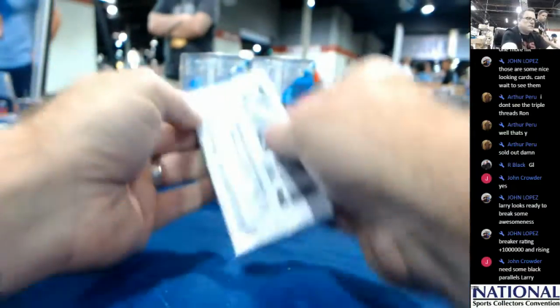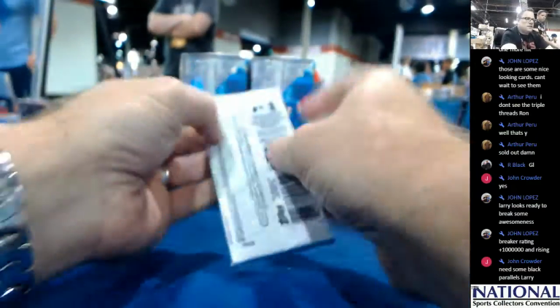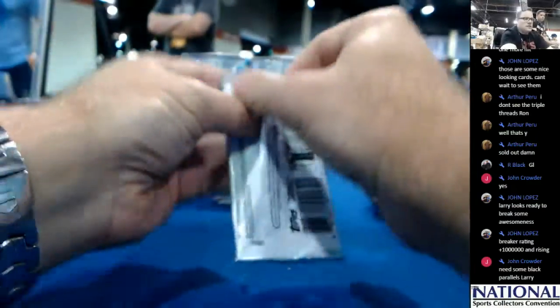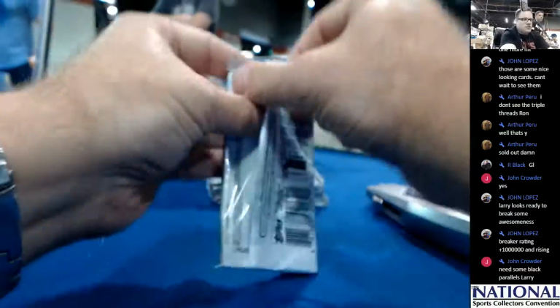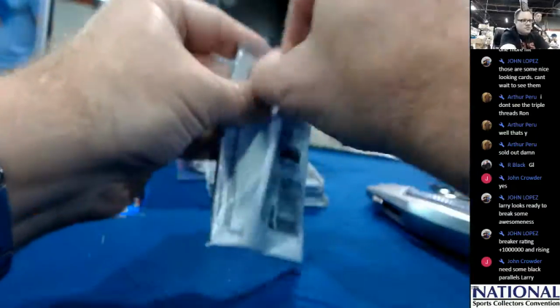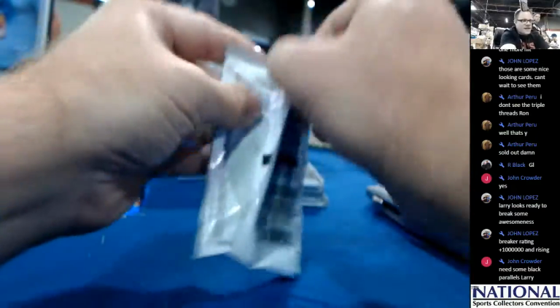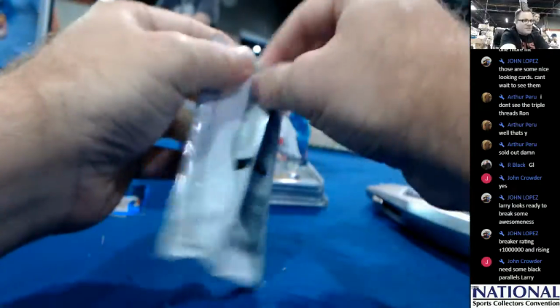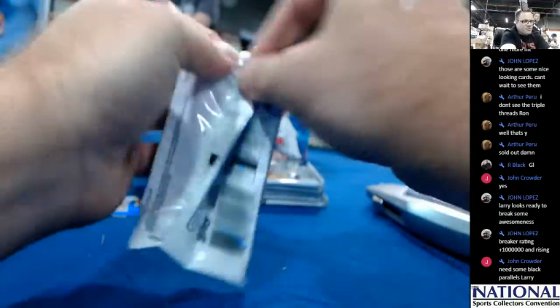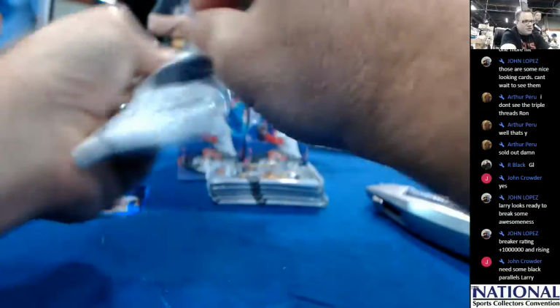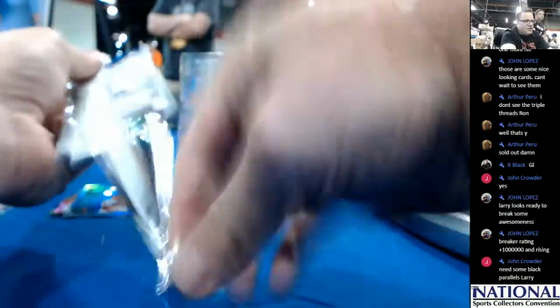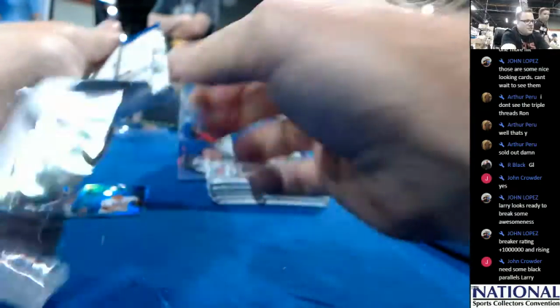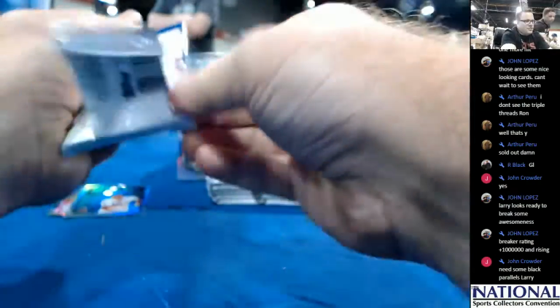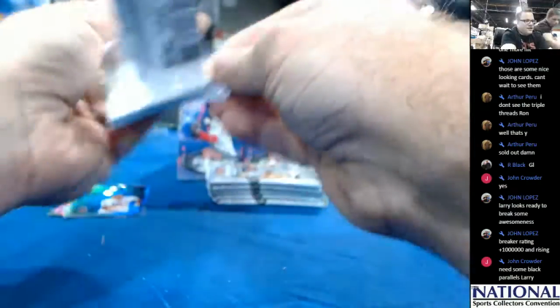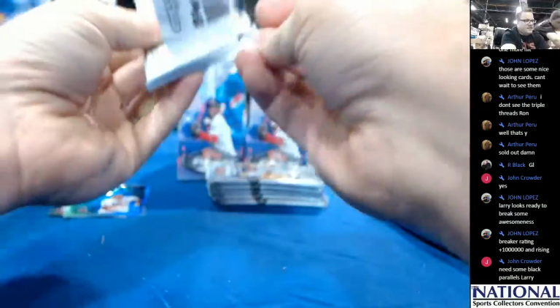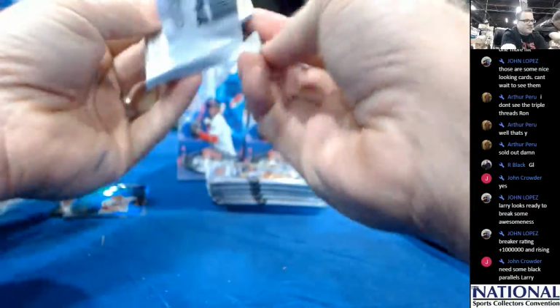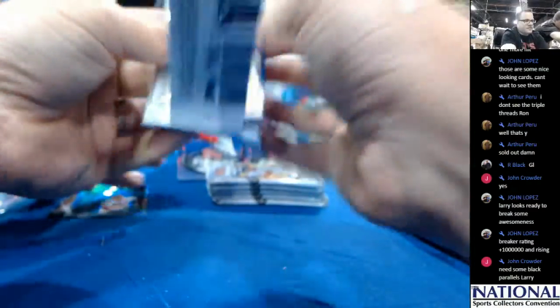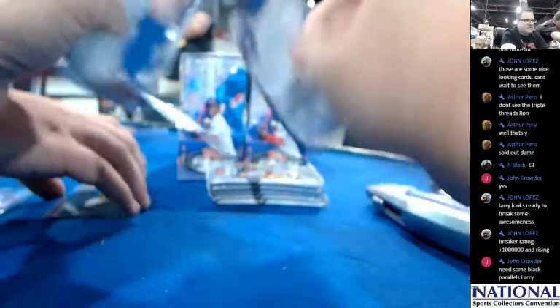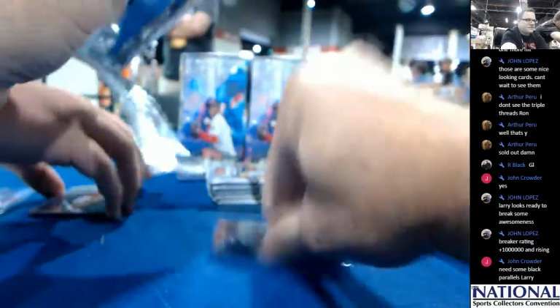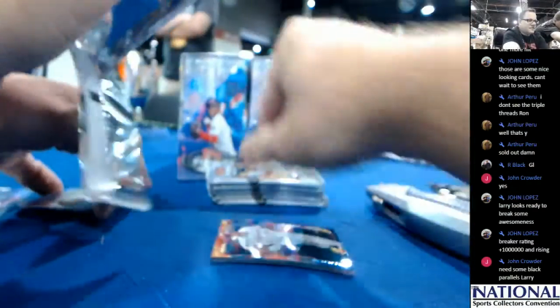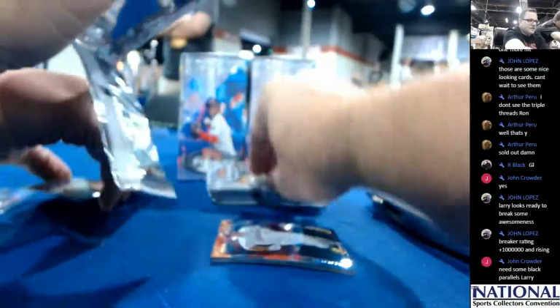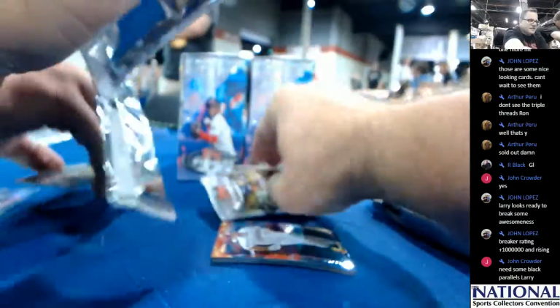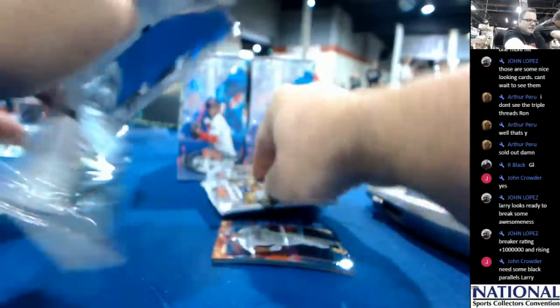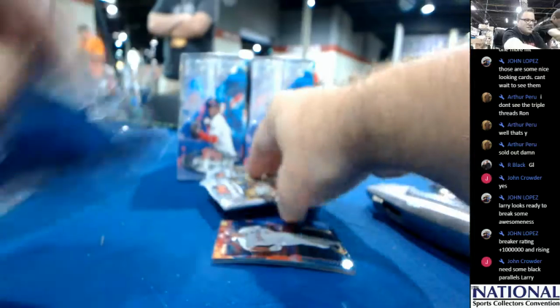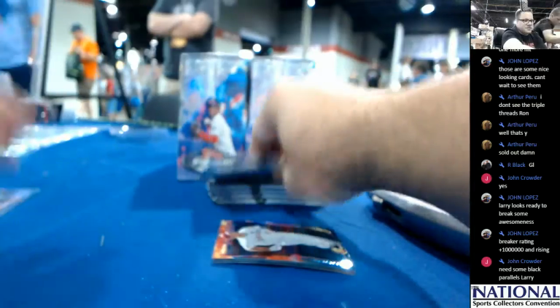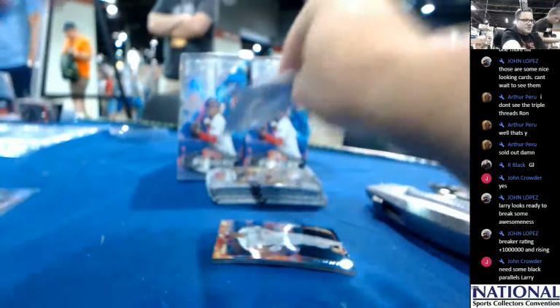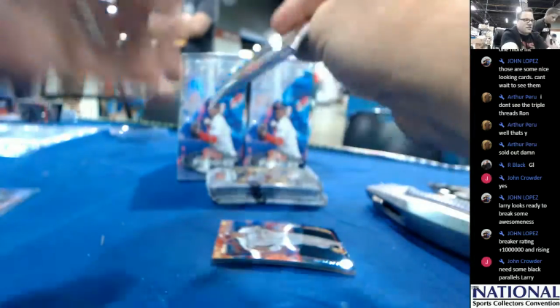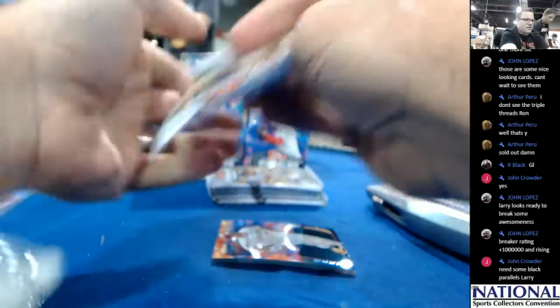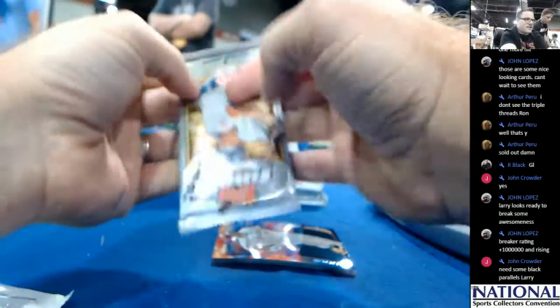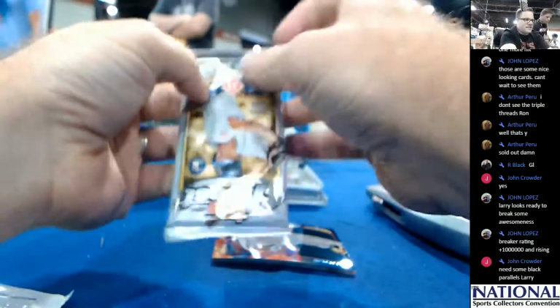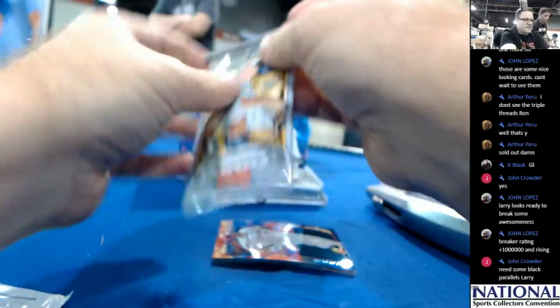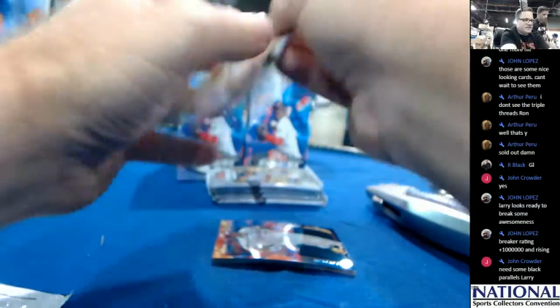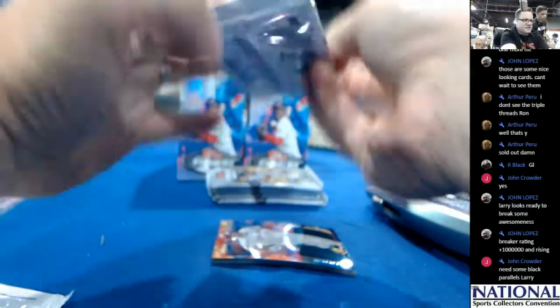Can you imagine we pull another Superfractor? That would just be crazy.